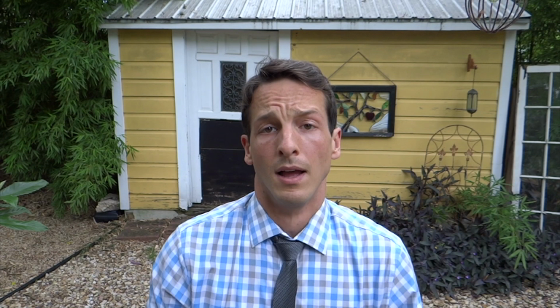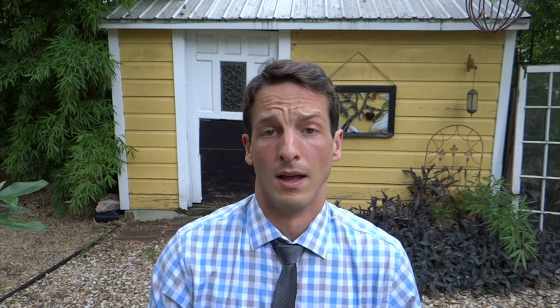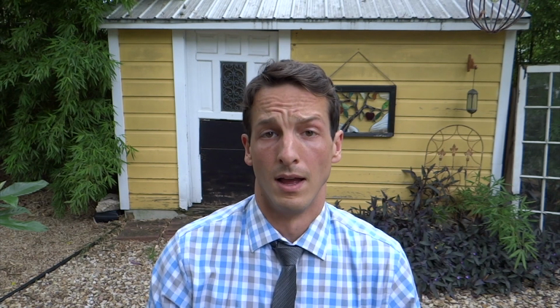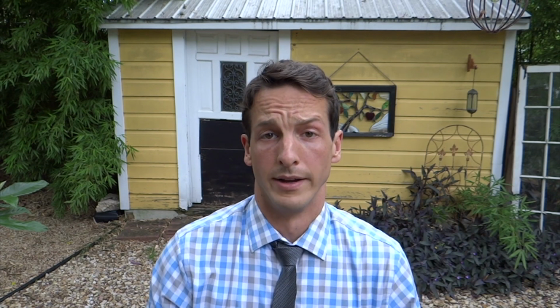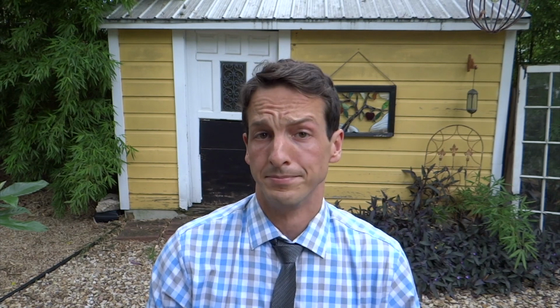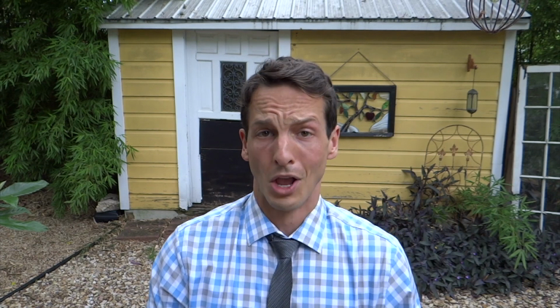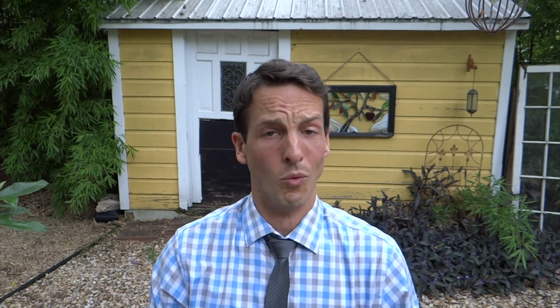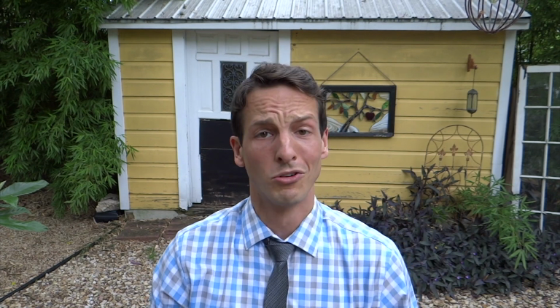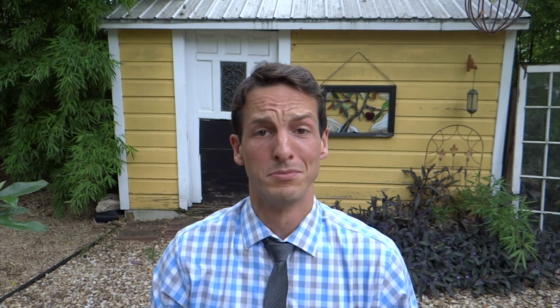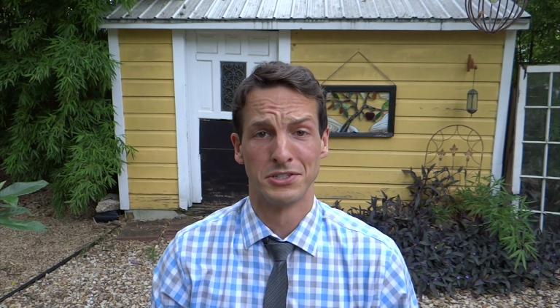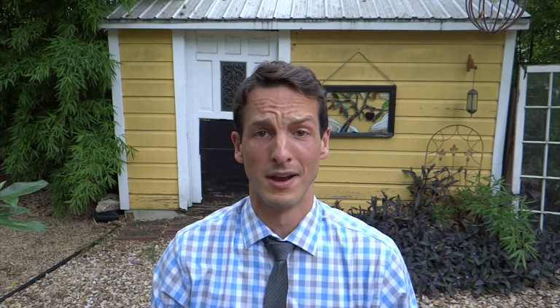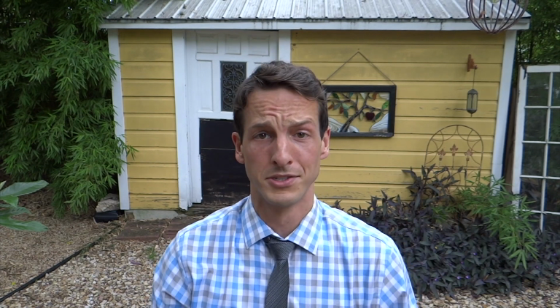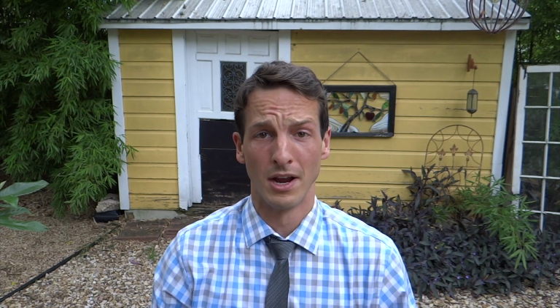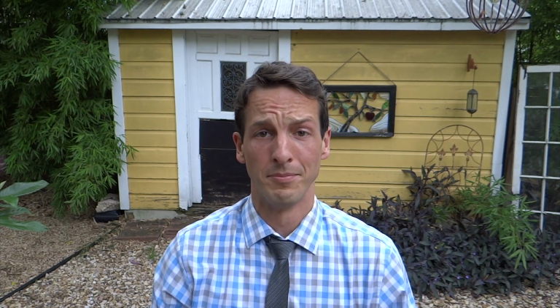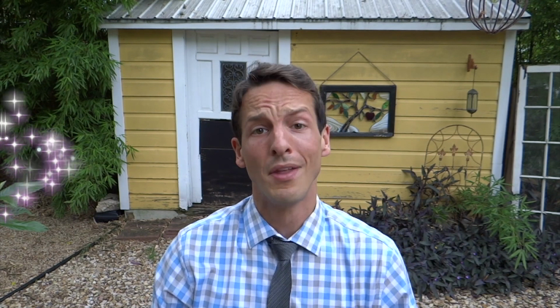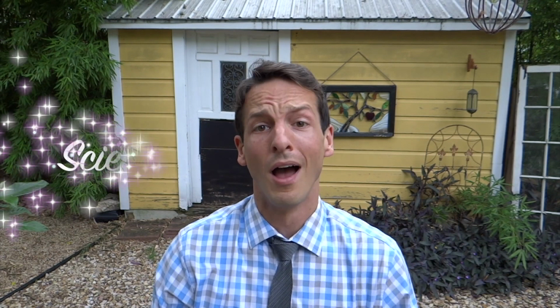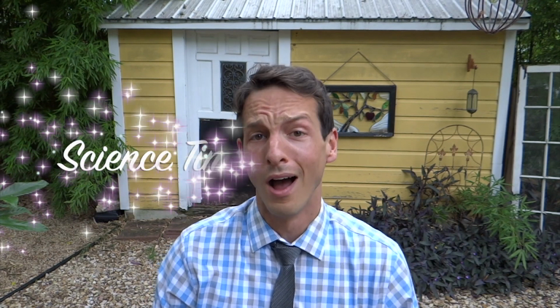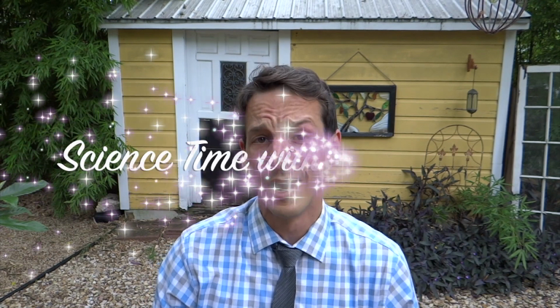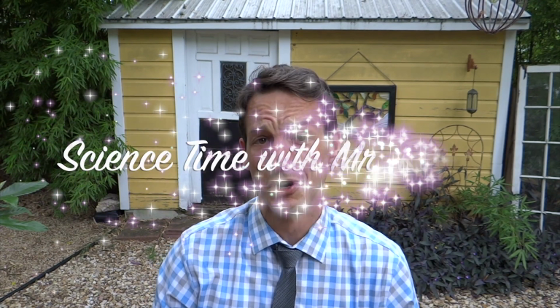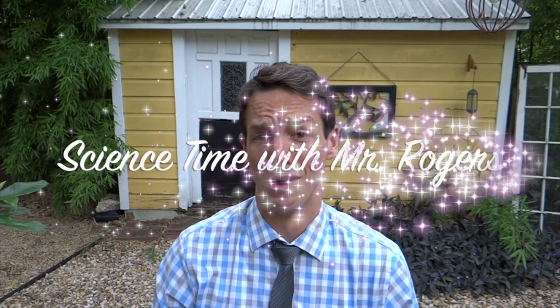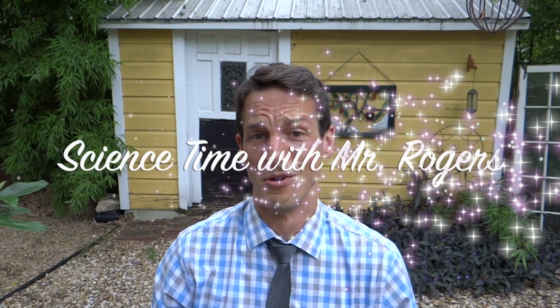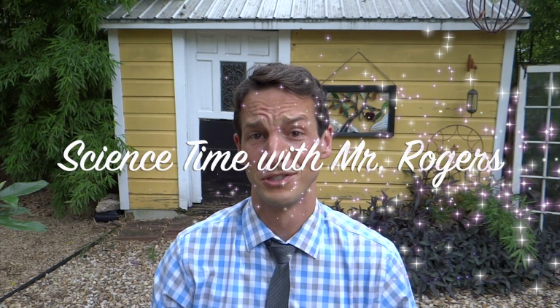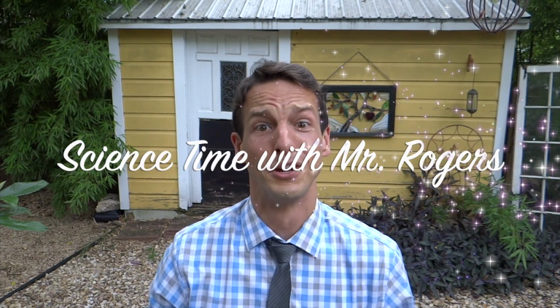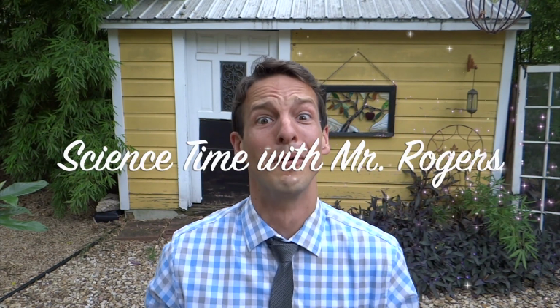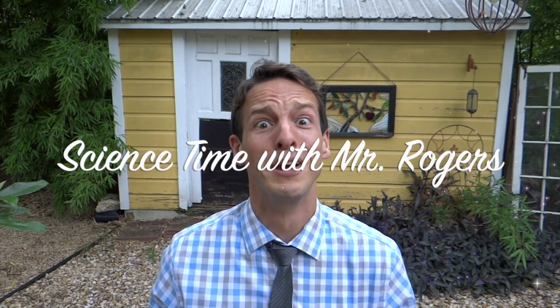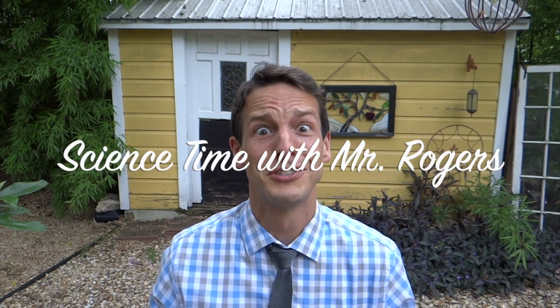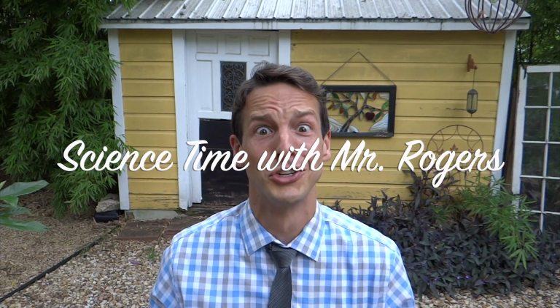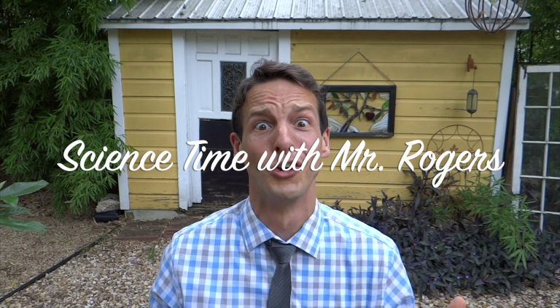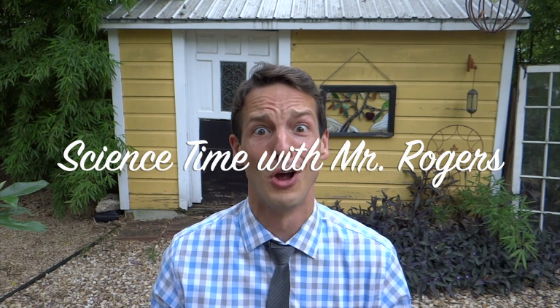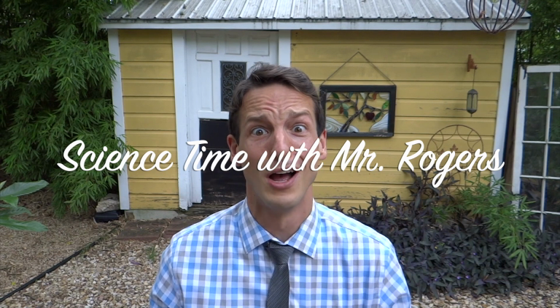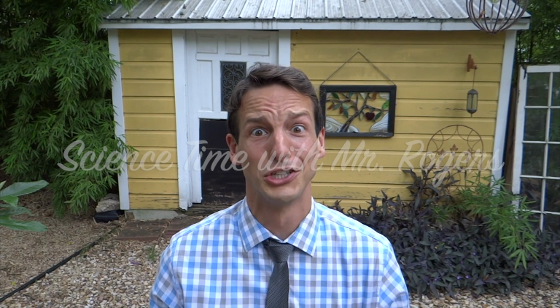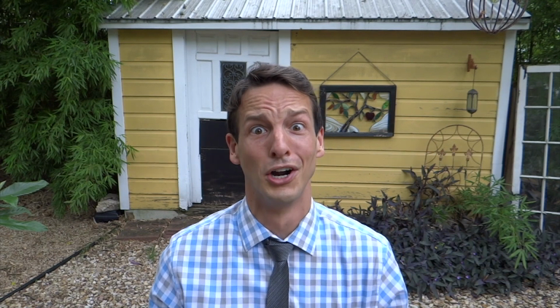Hi, welcome to Science Time. I'm your host, Mr. Rogers.